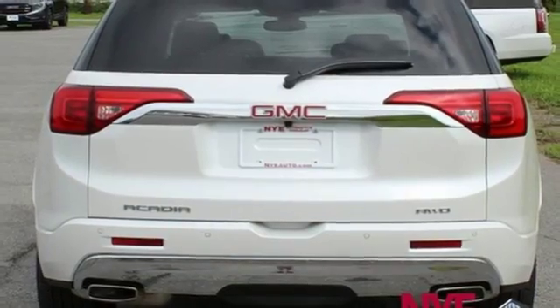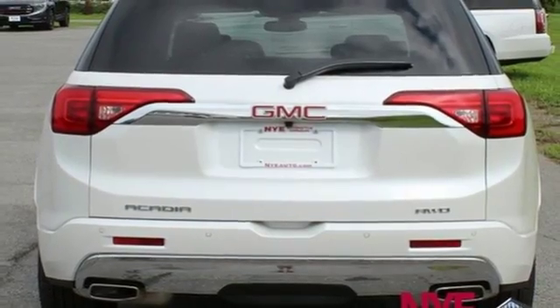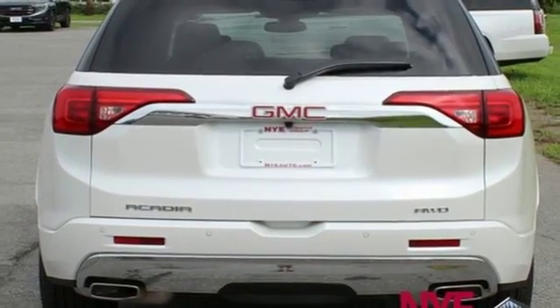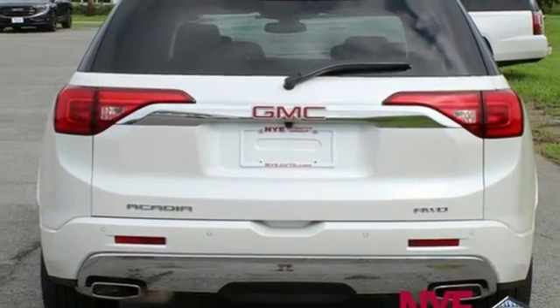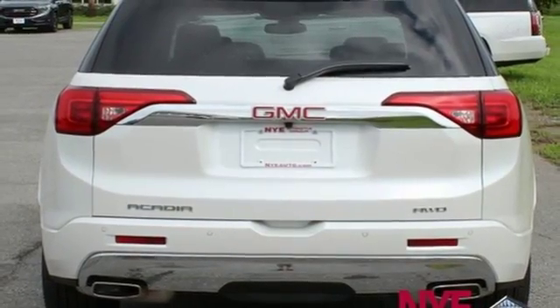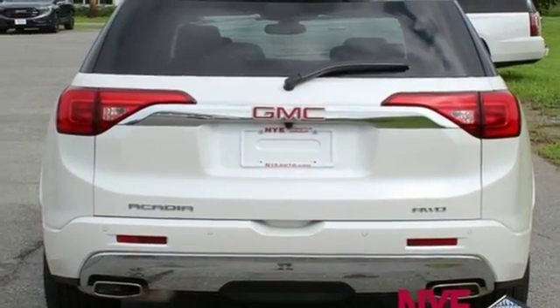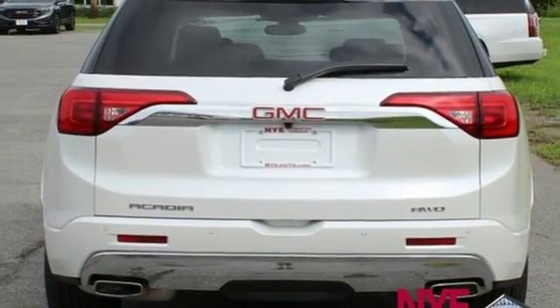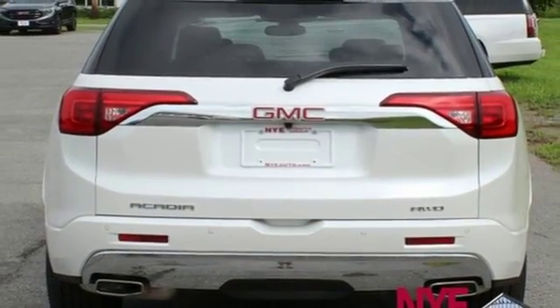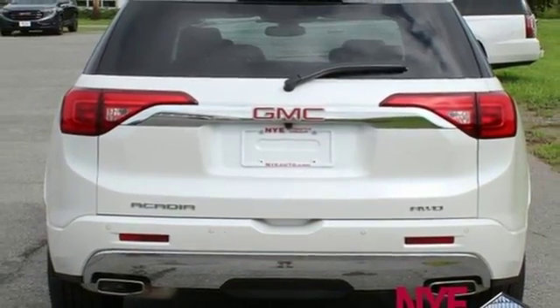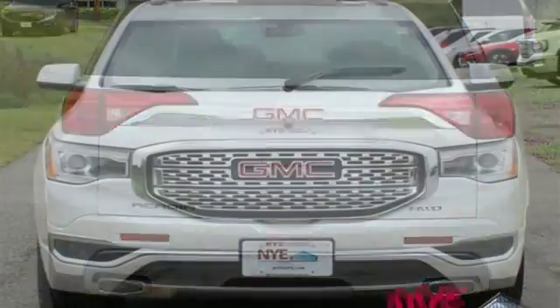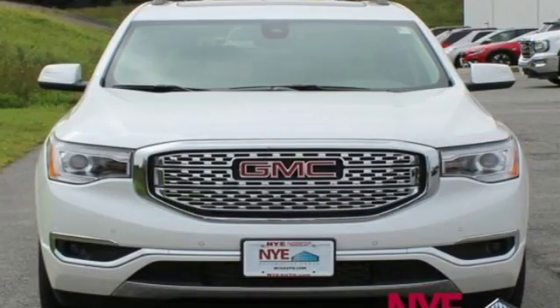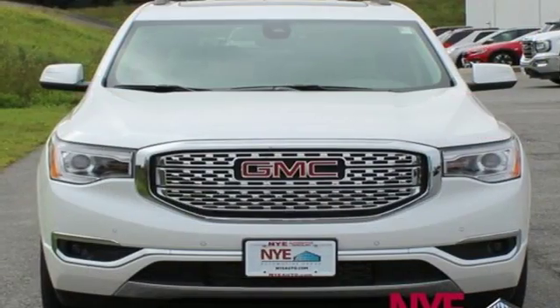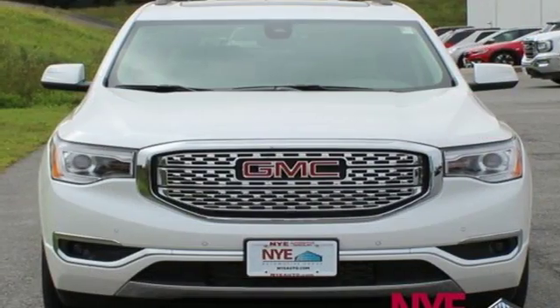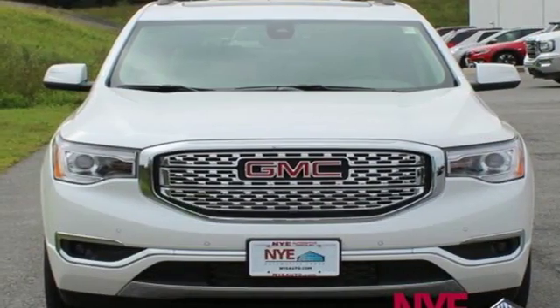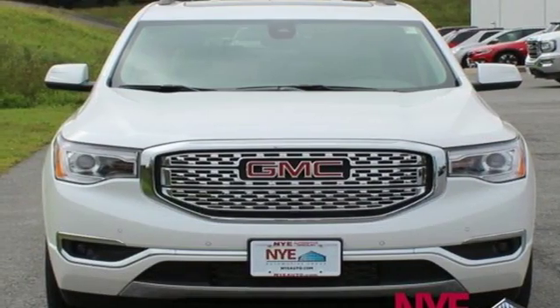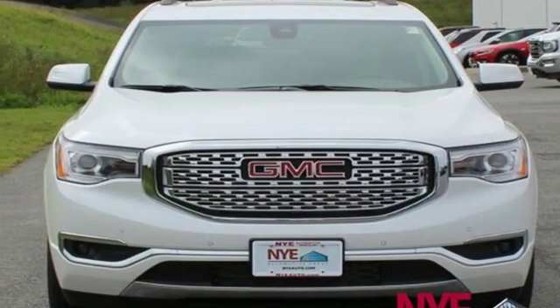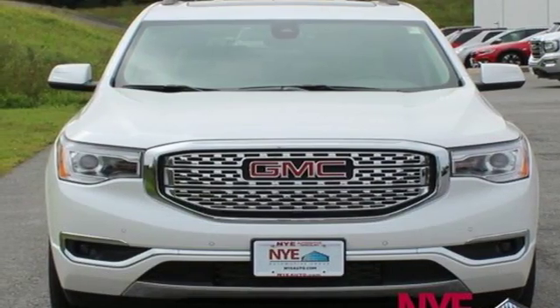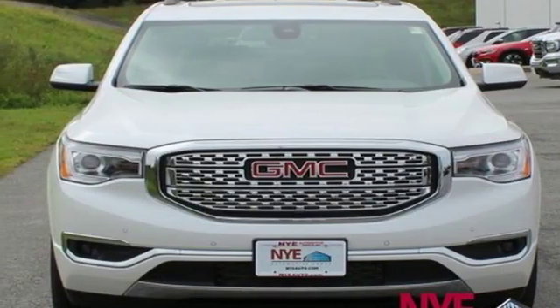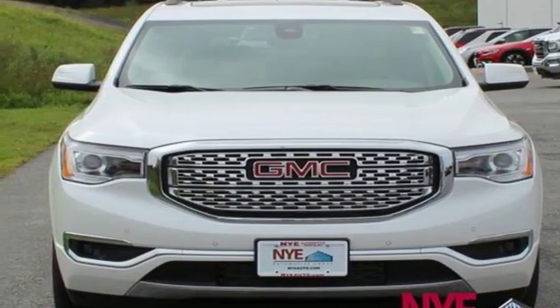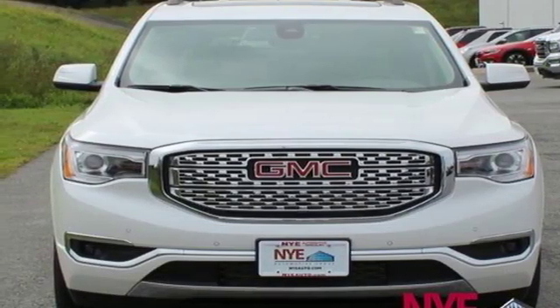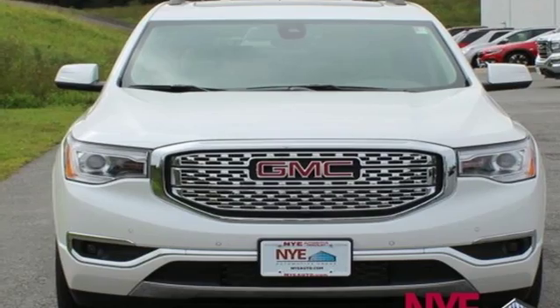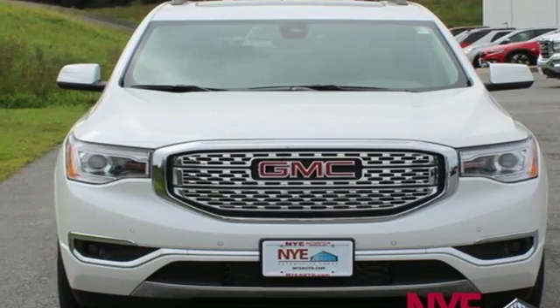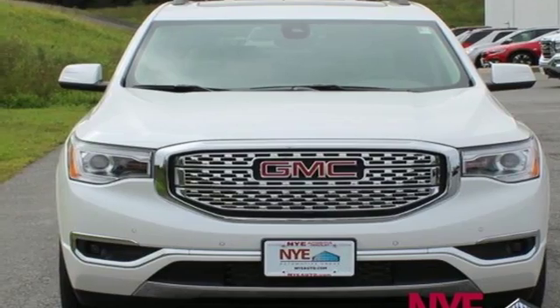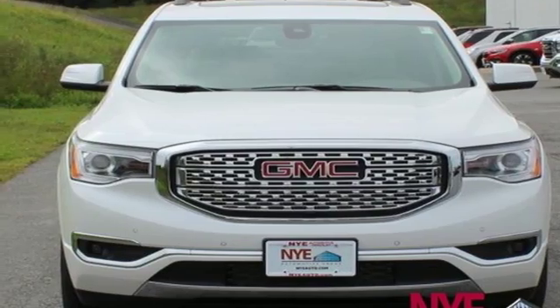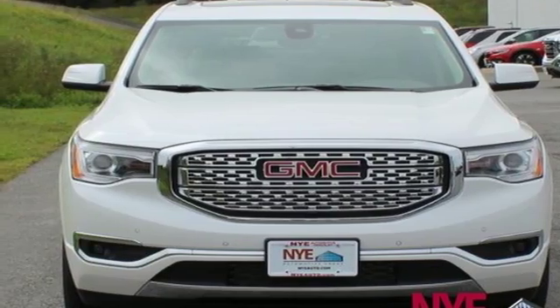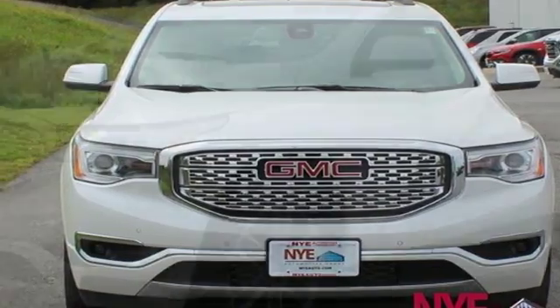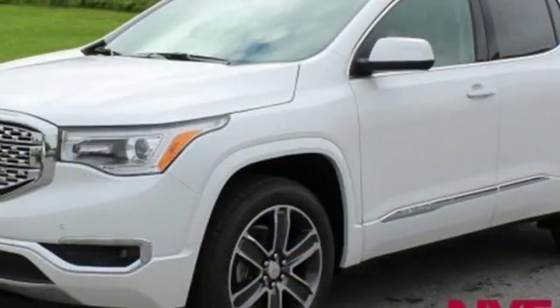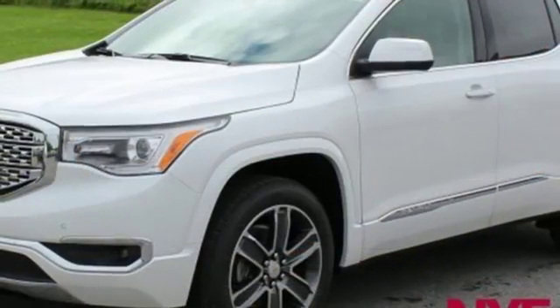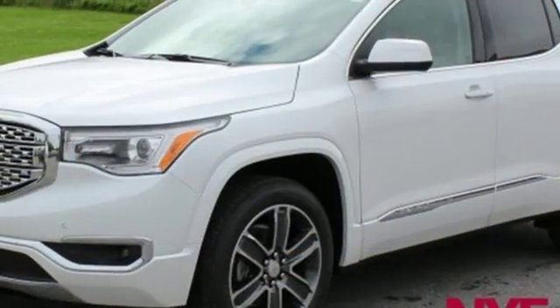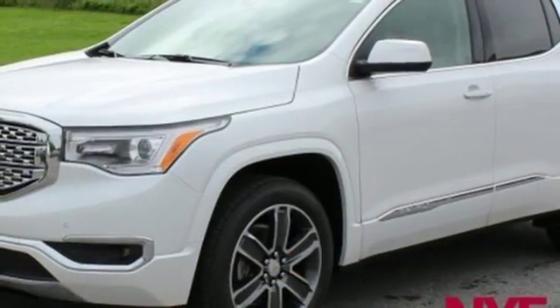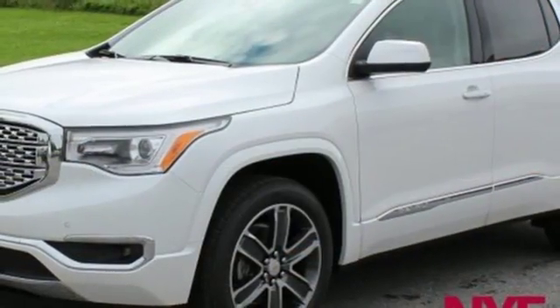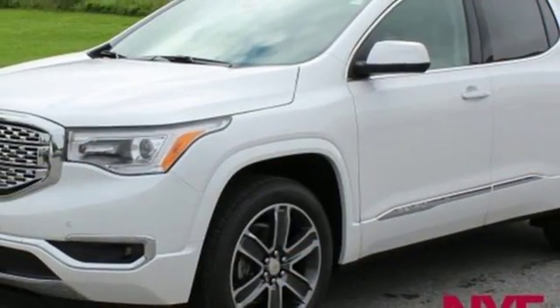Heated steering wheel, automatic transmission, hands-free lift gate, gas pressurized shocks, and V6 engine.